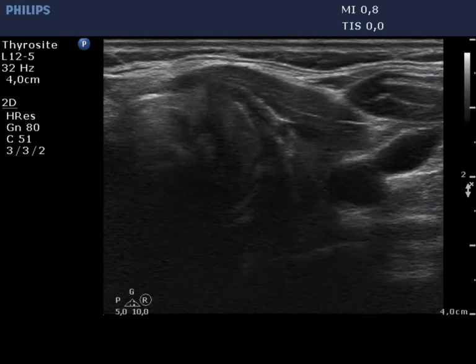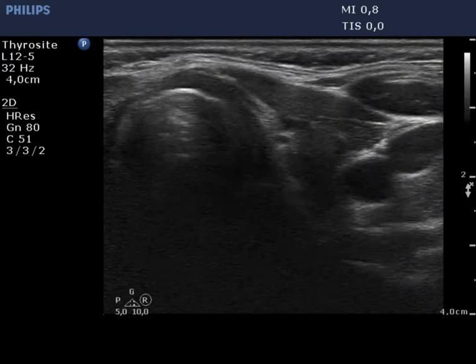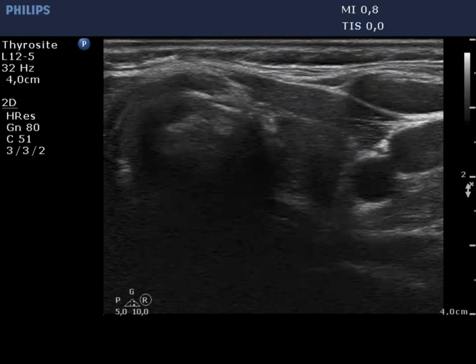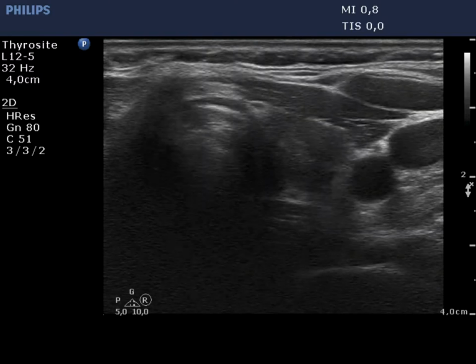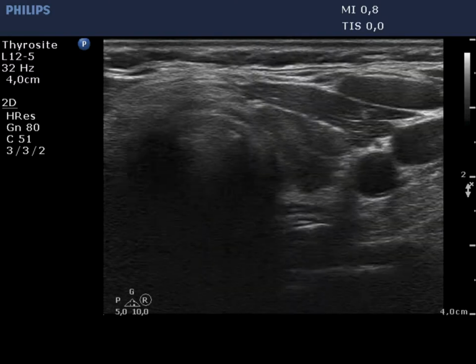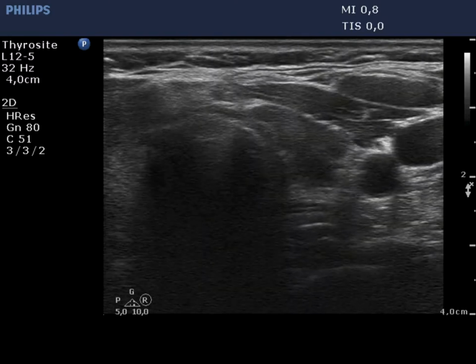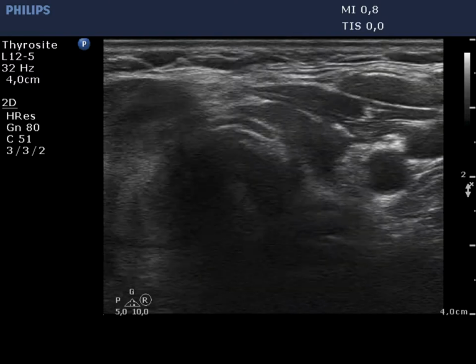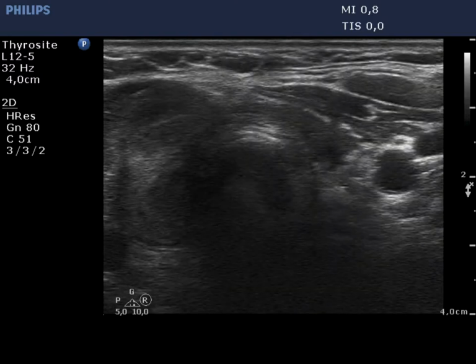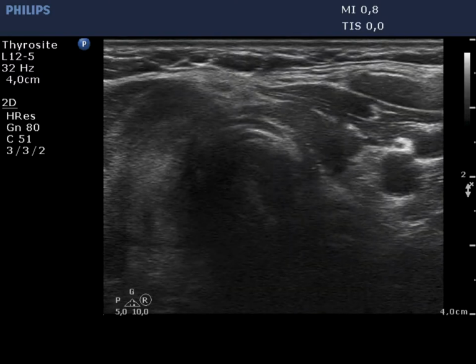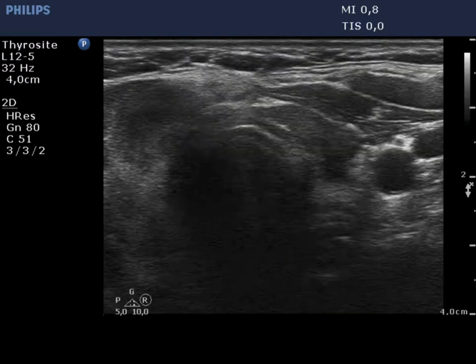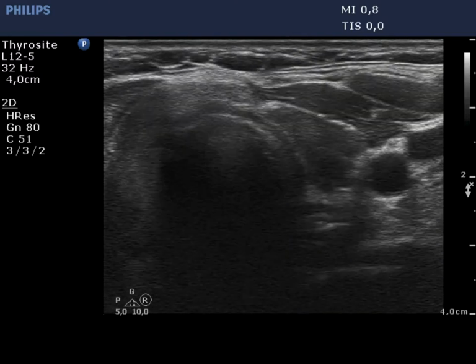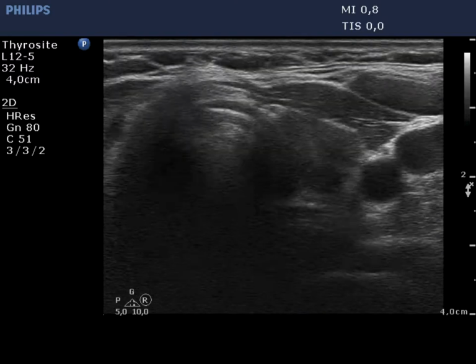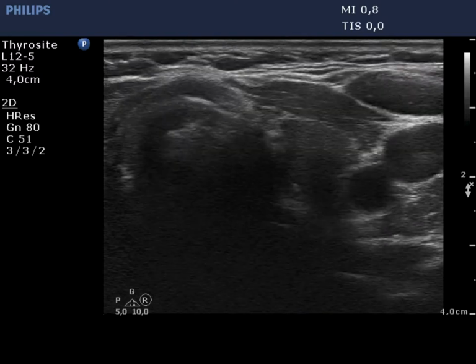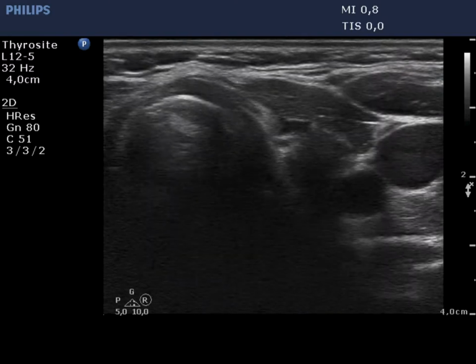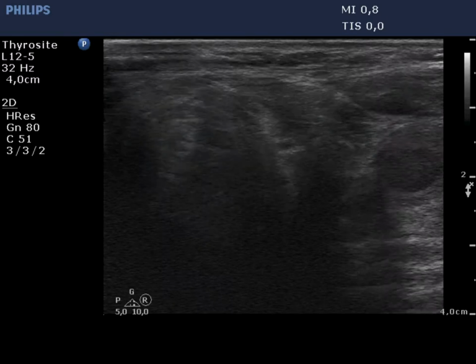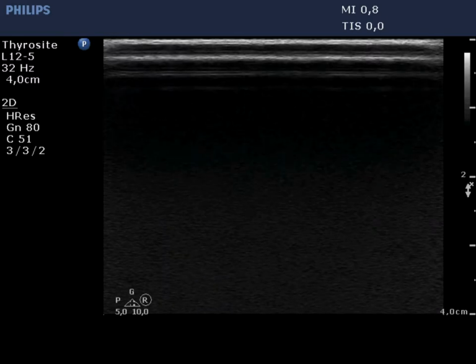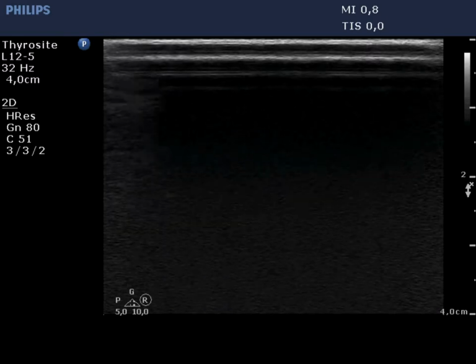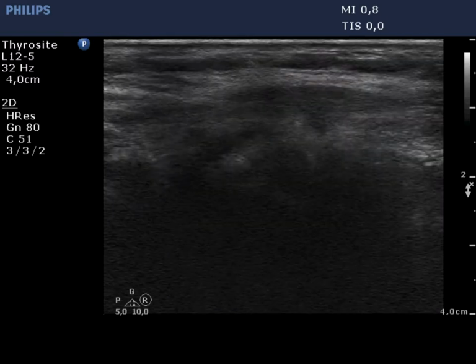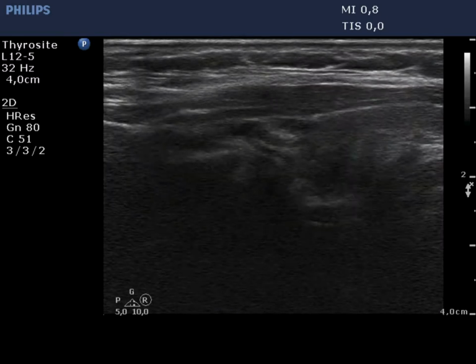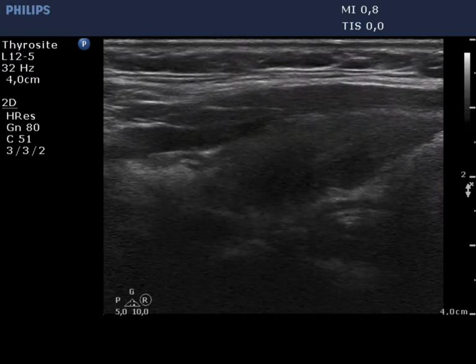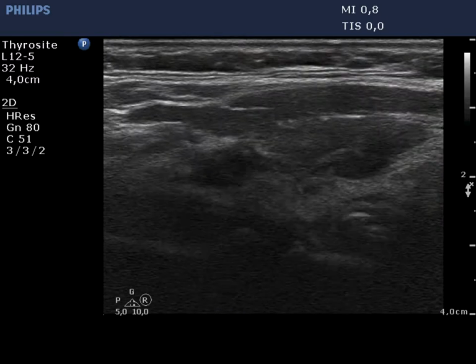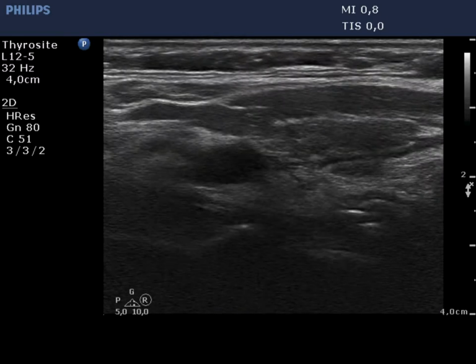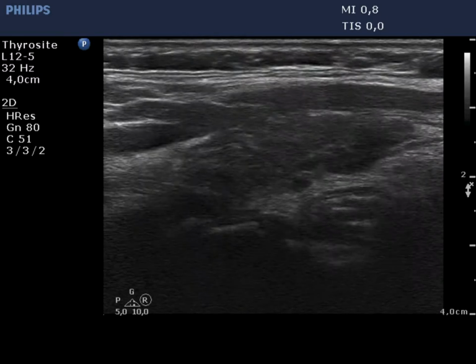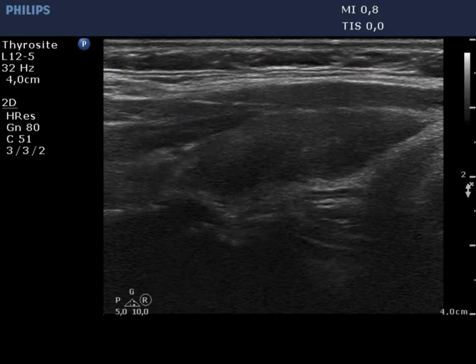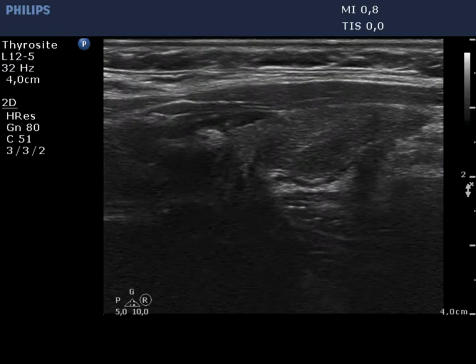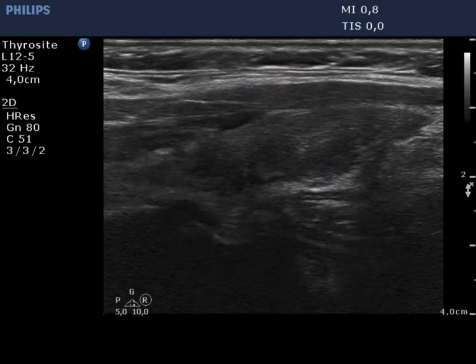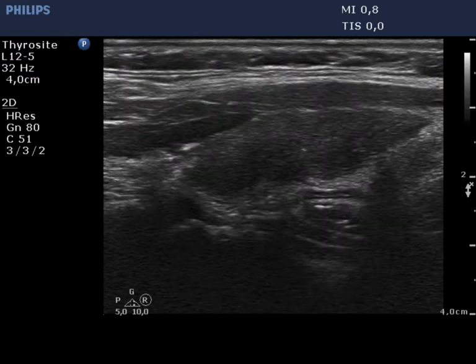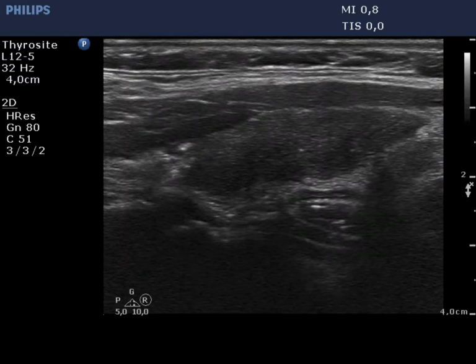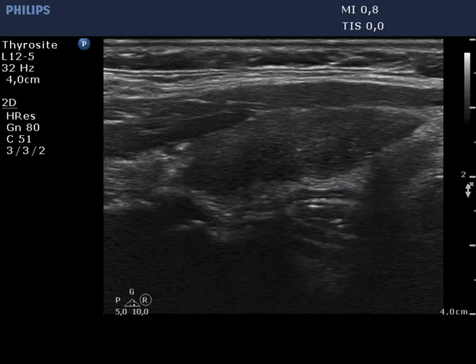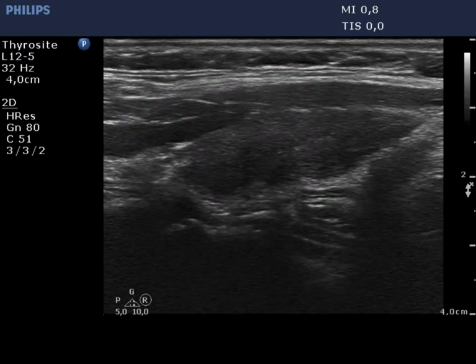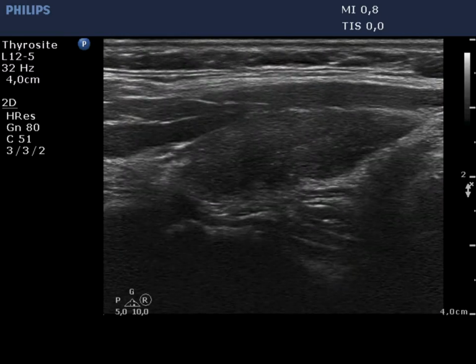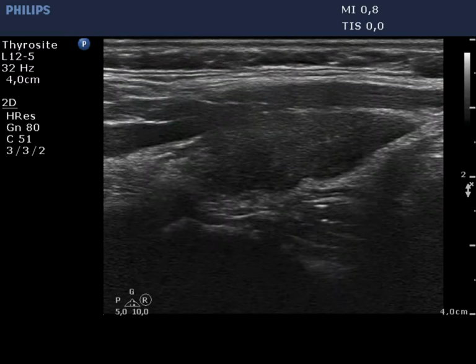The left lobe is moderately hypoechoic and presents several more hypoechoic areas which are not well demarcated.